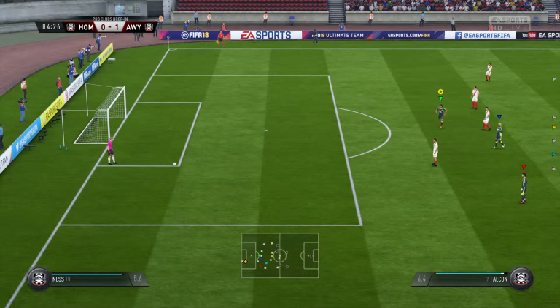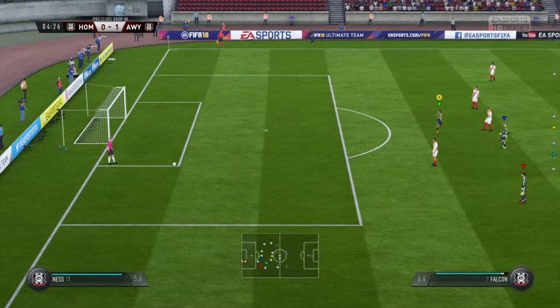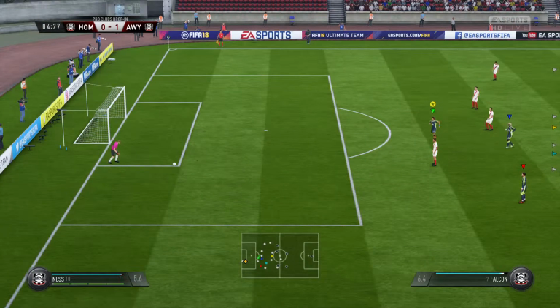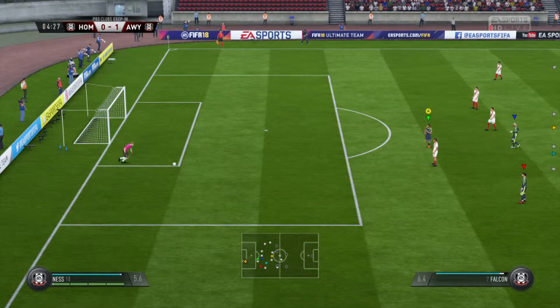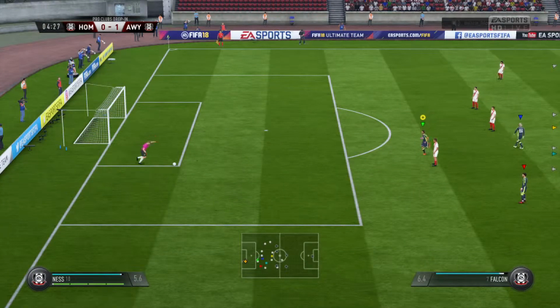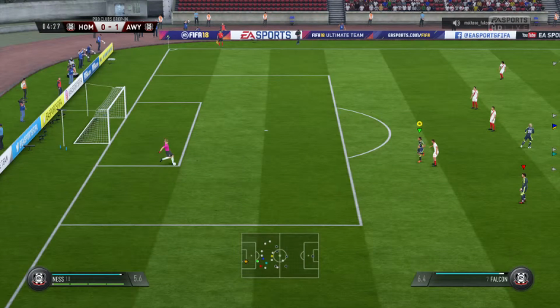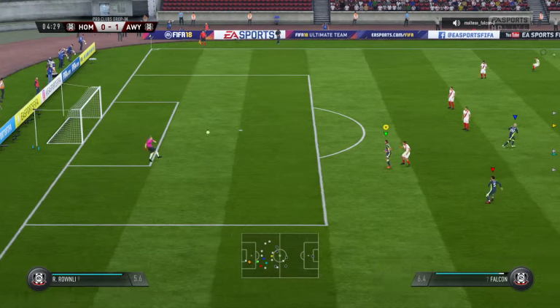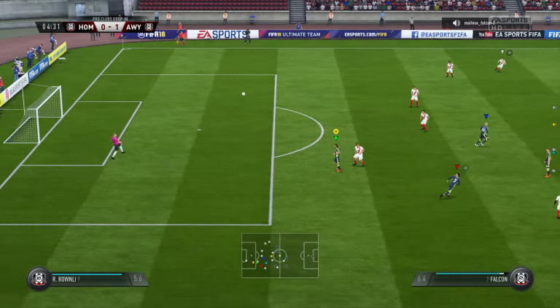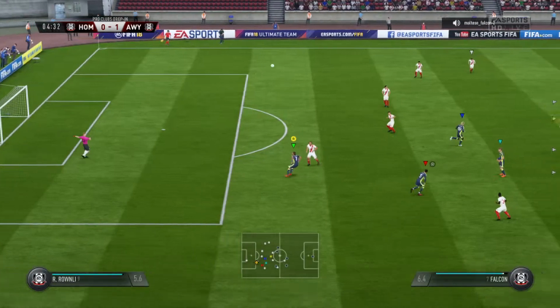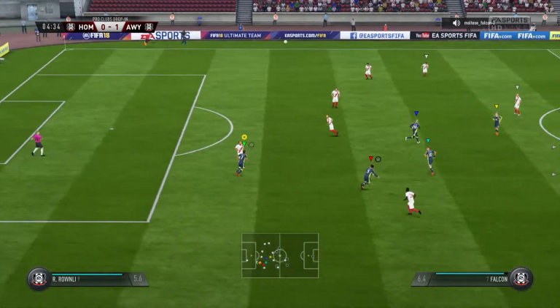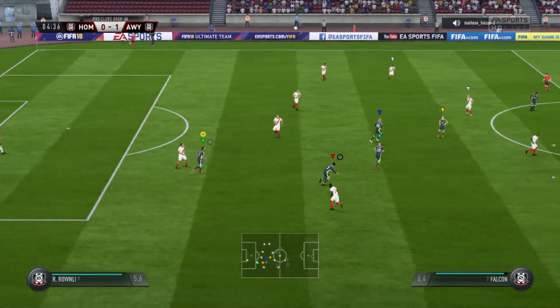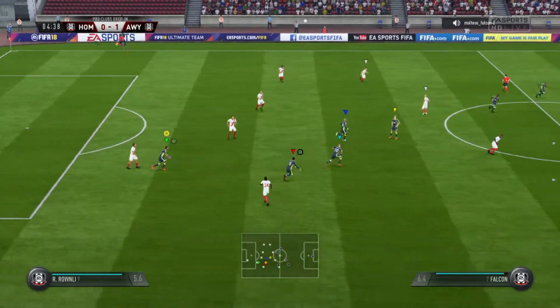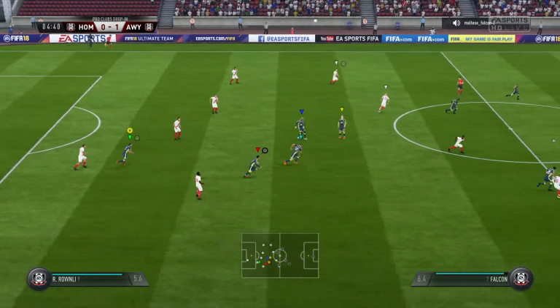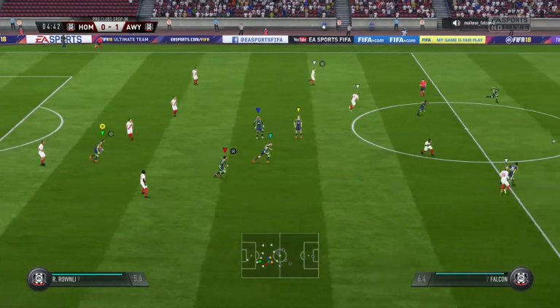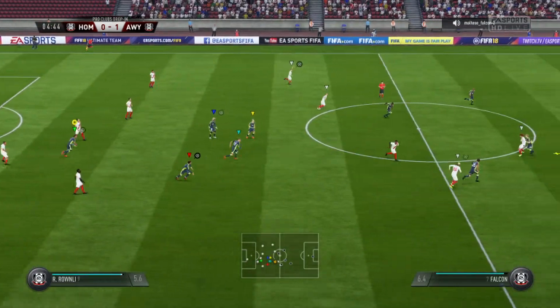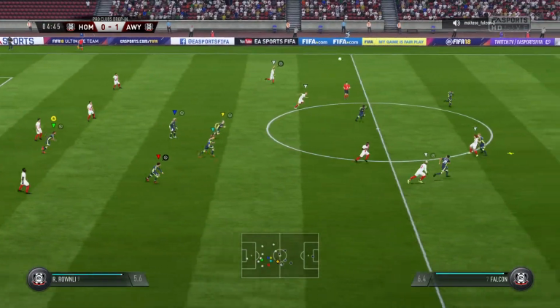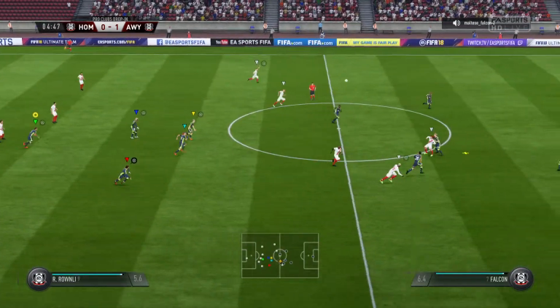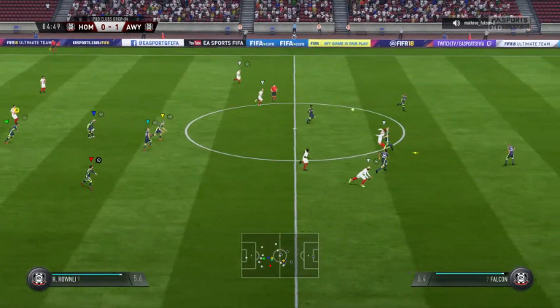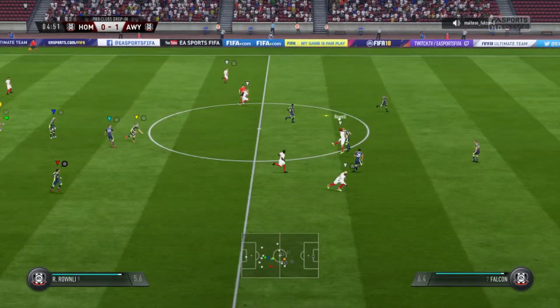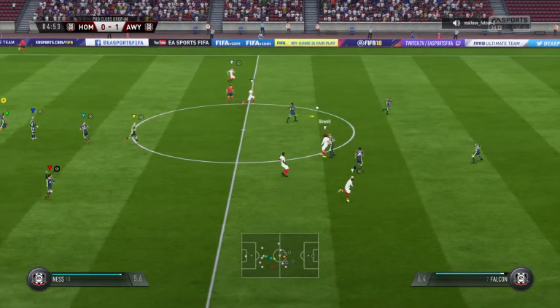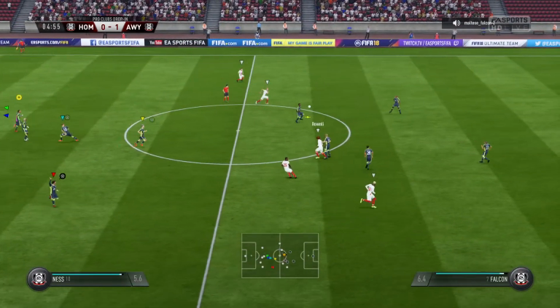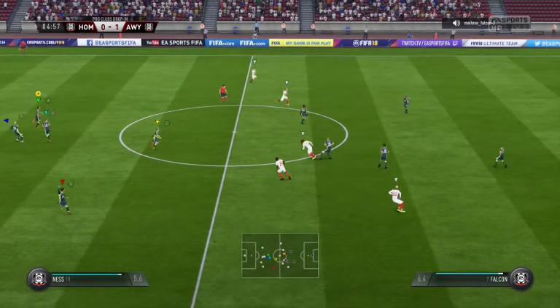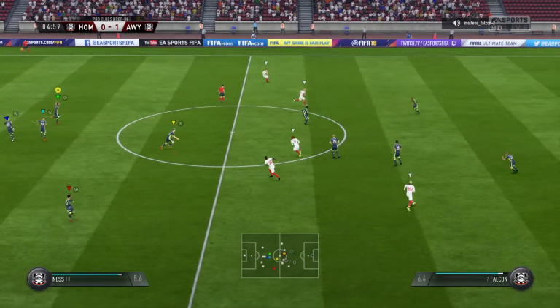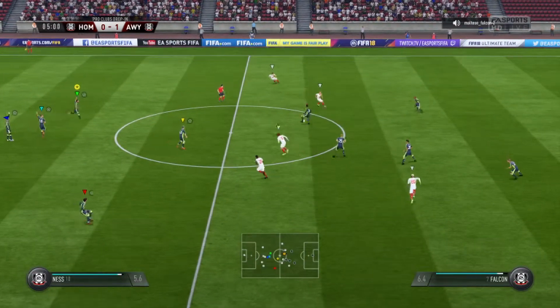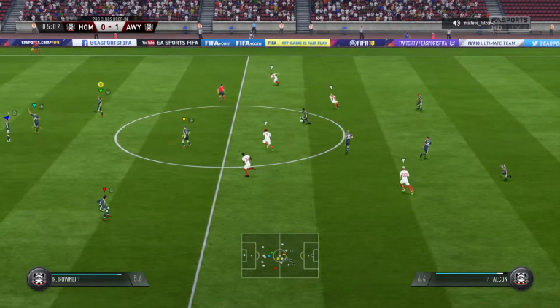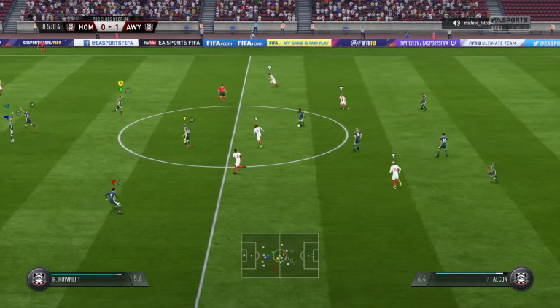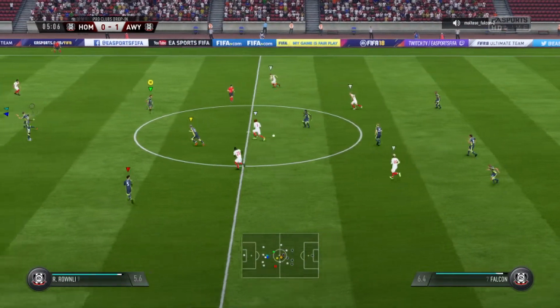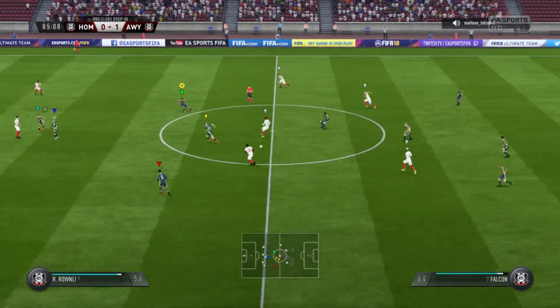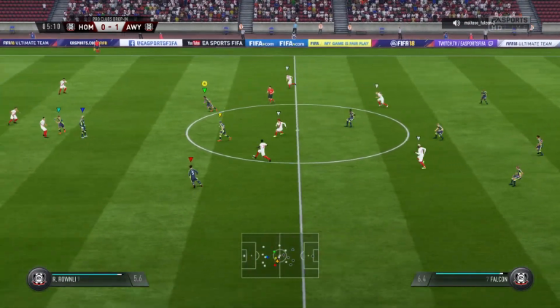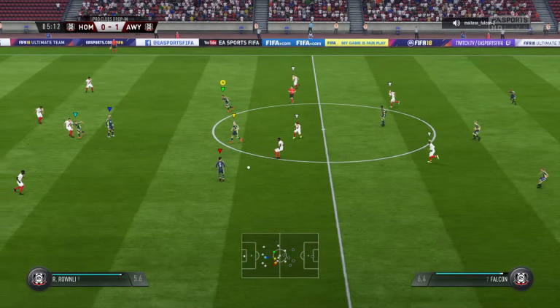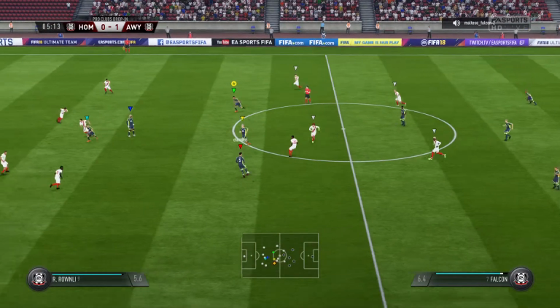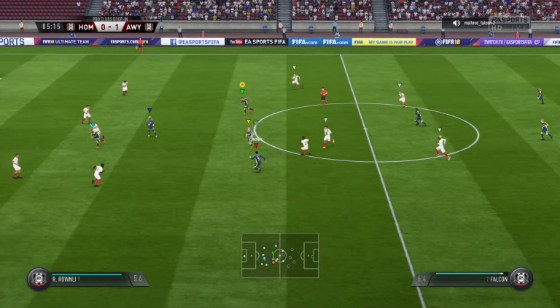They'll look back on that with a bit of regret, because that was a great chance to extend the lead, wasn't it? Wasteful pass — unforced error, really.